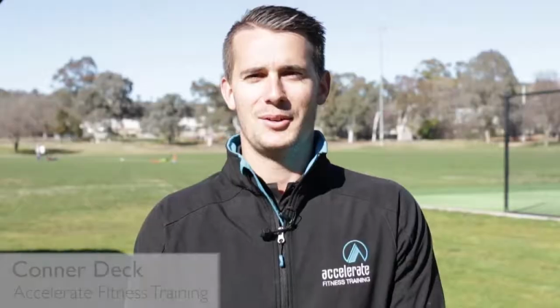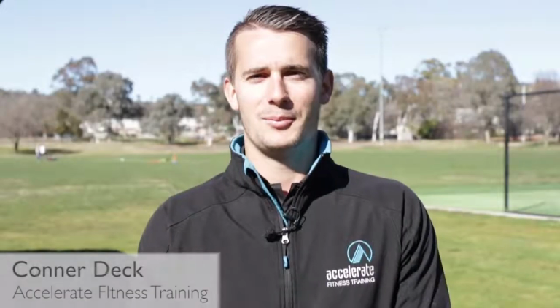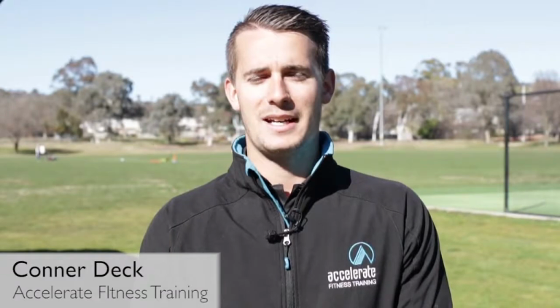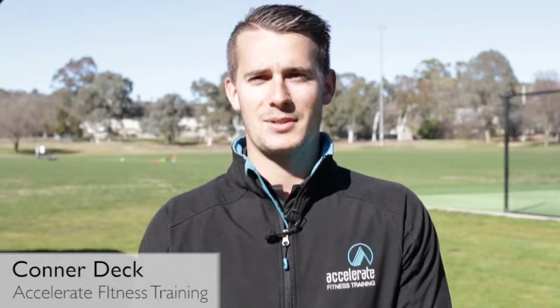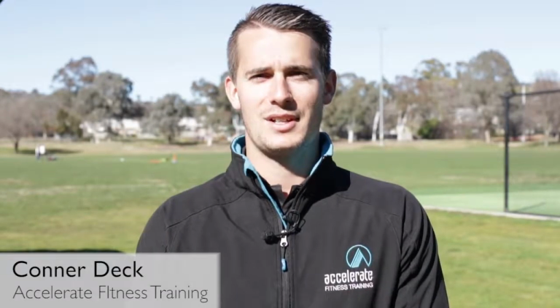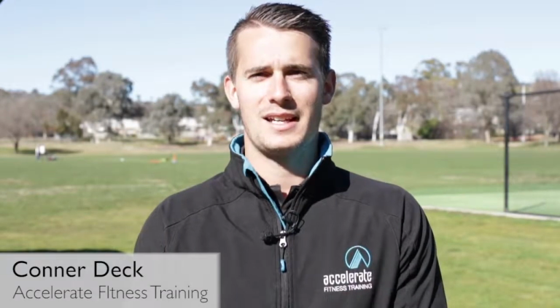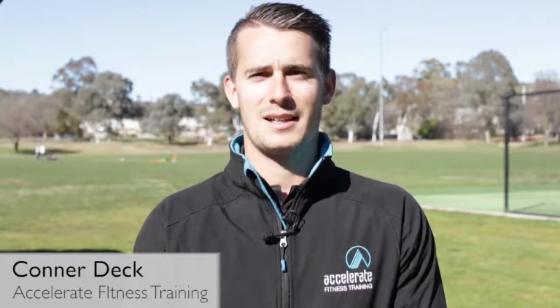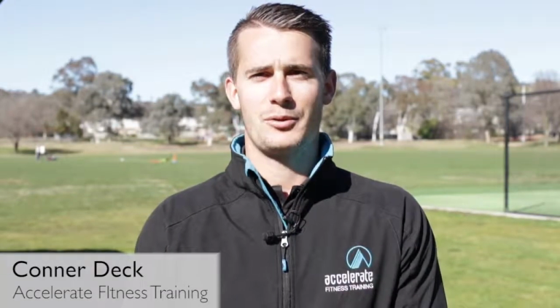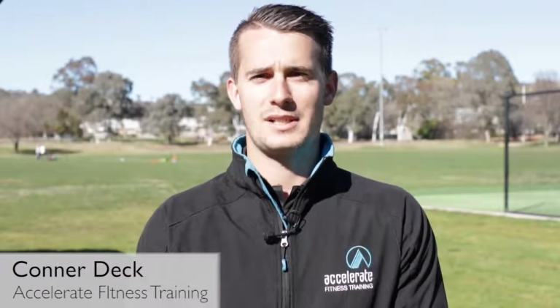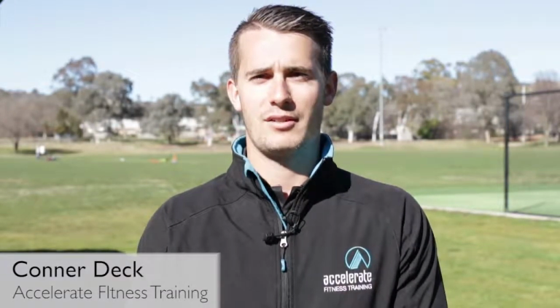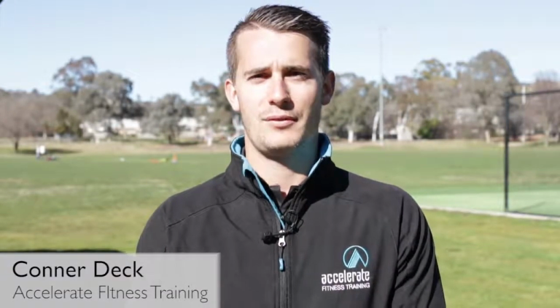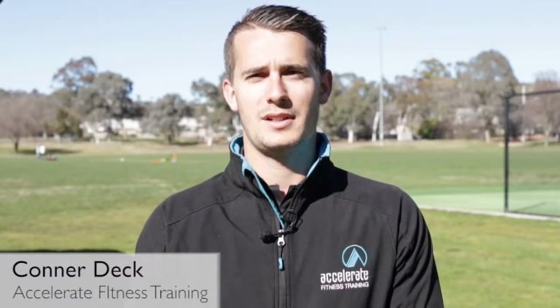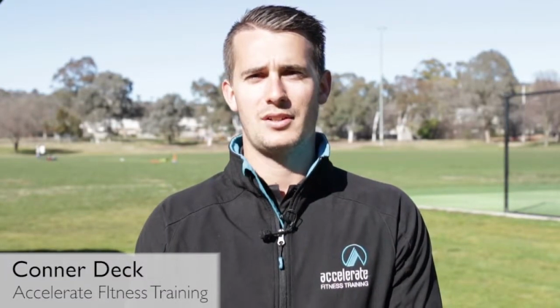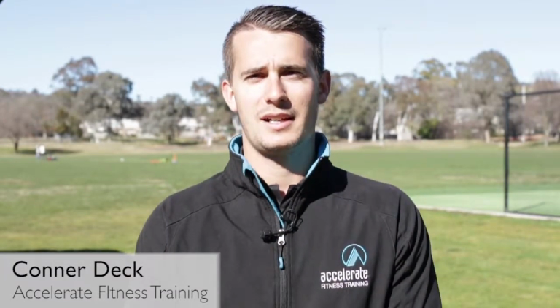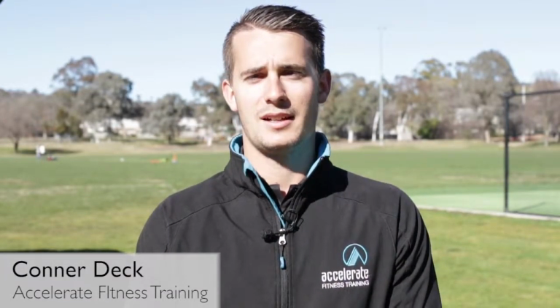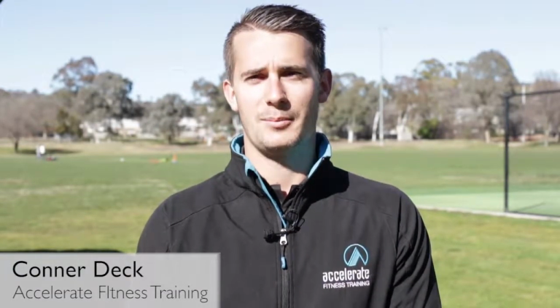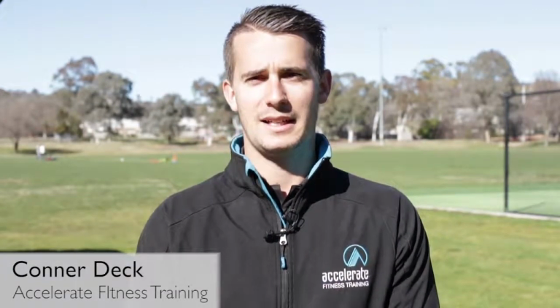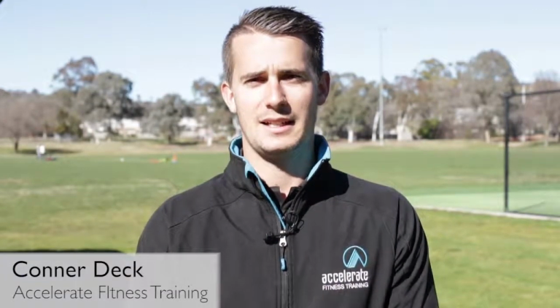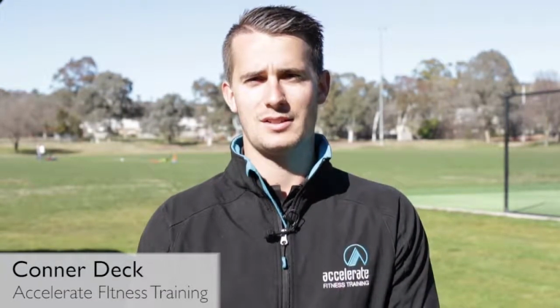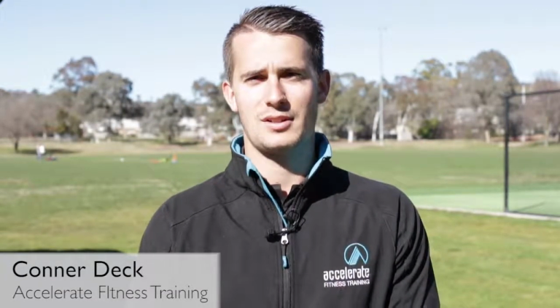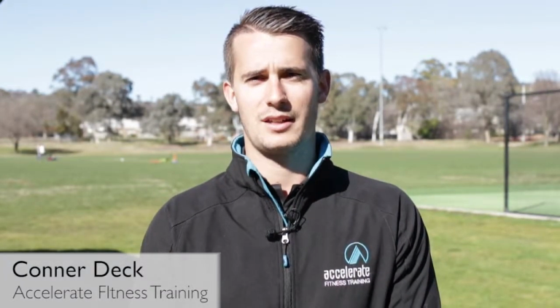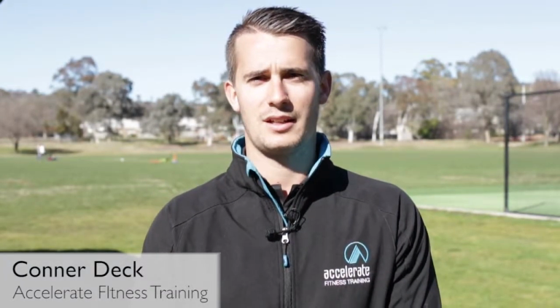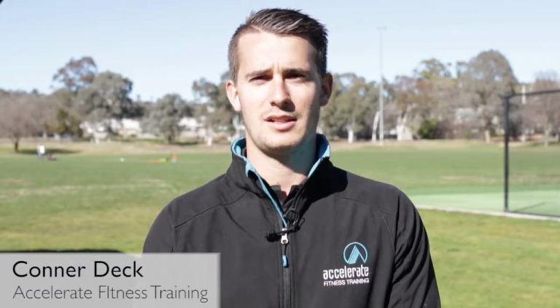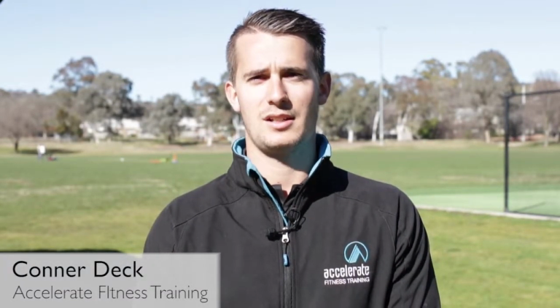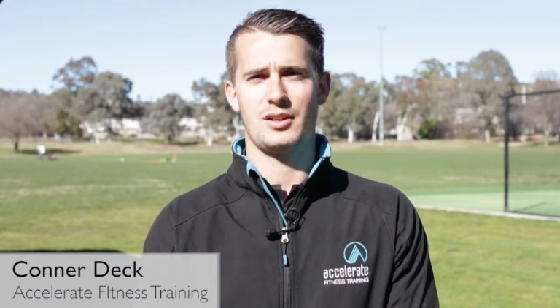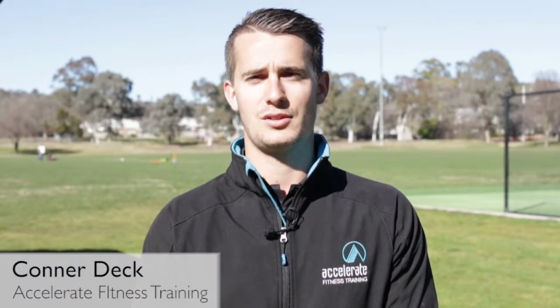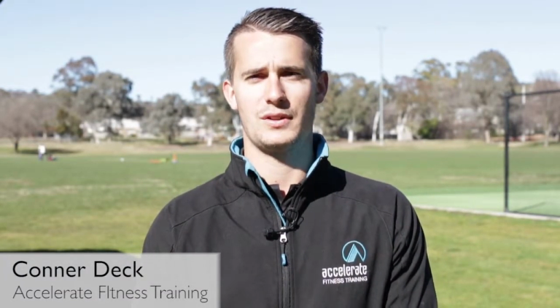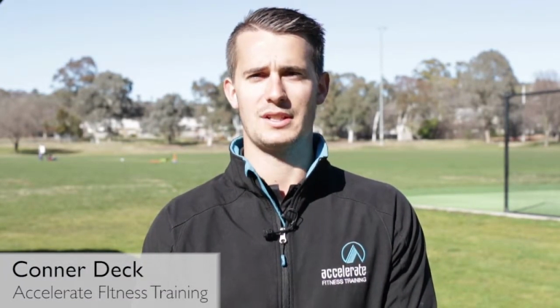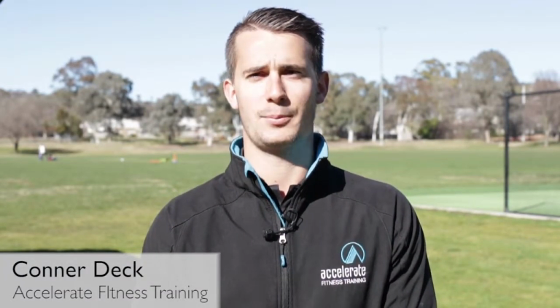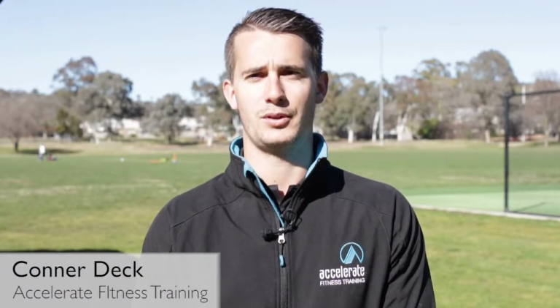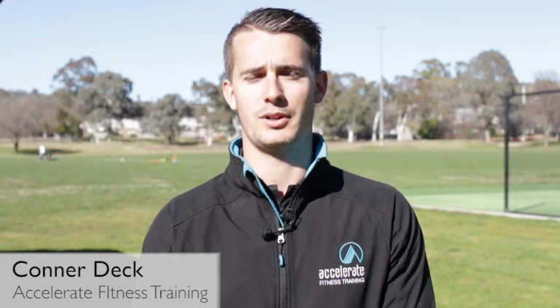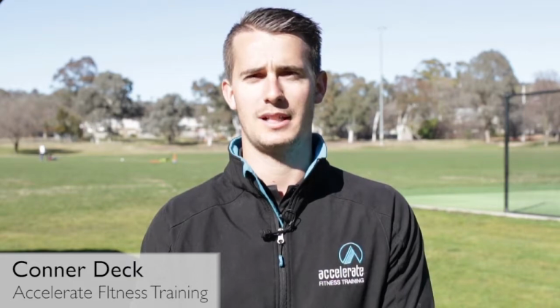My name's Connor Deck, I'm from Accelerate Fitness Training. I'm Blake Dean's strength and conditioning coach for the Southport project.